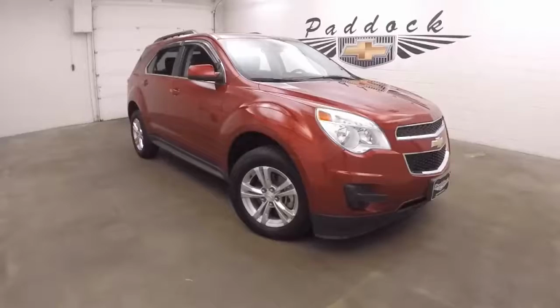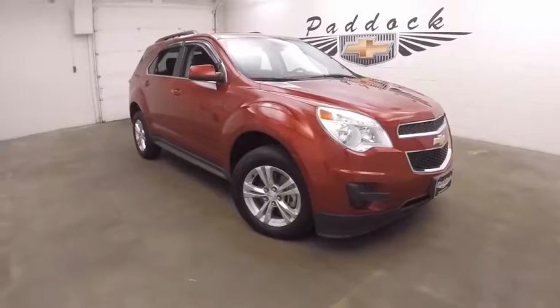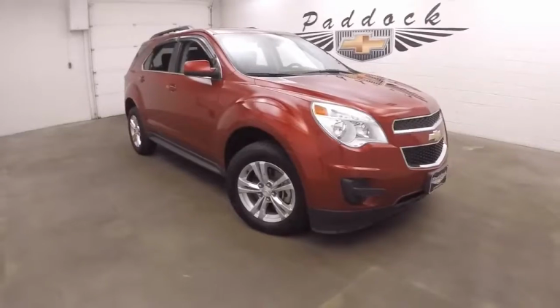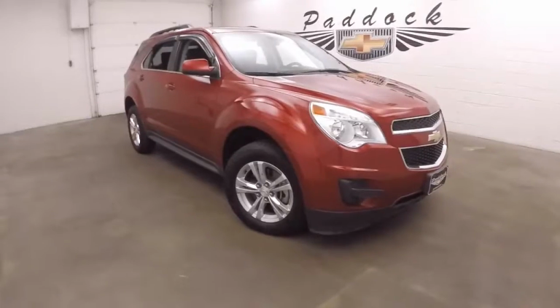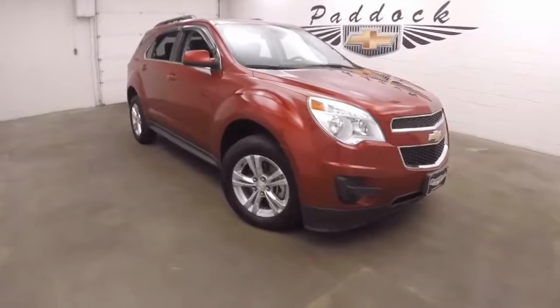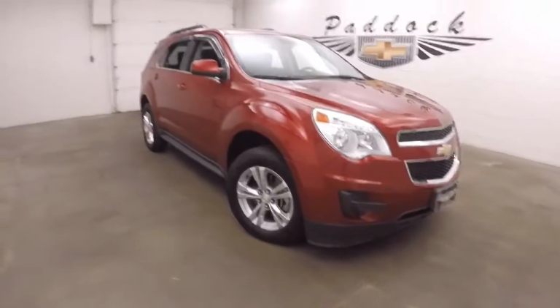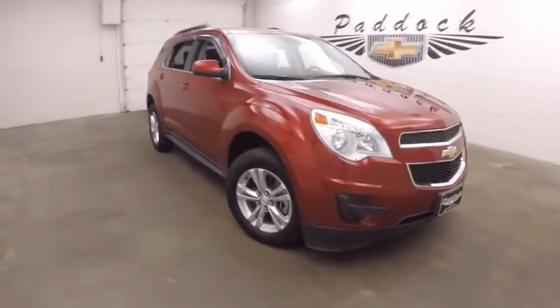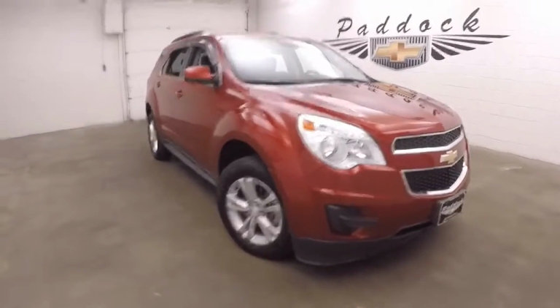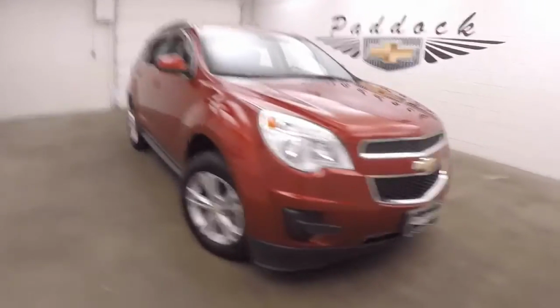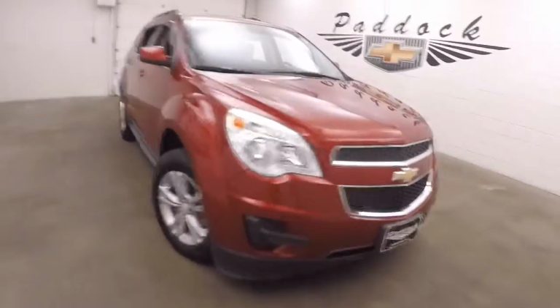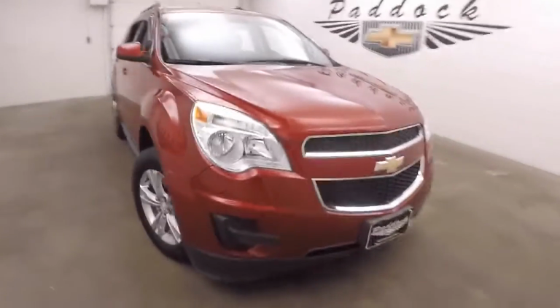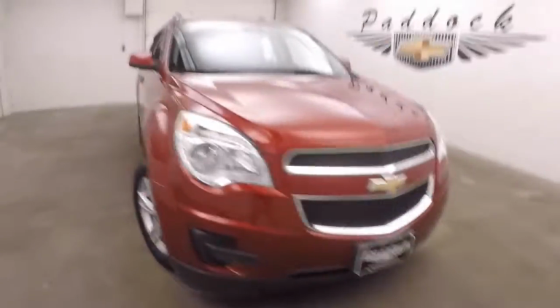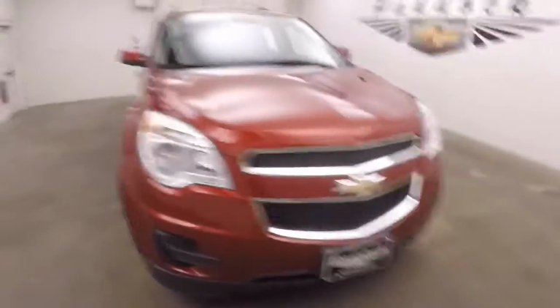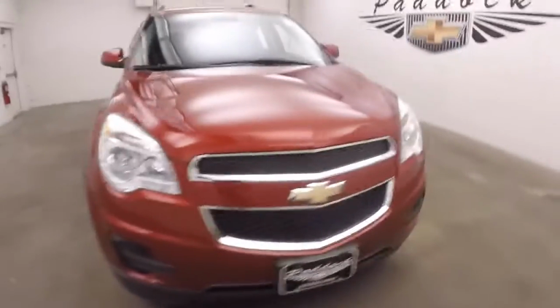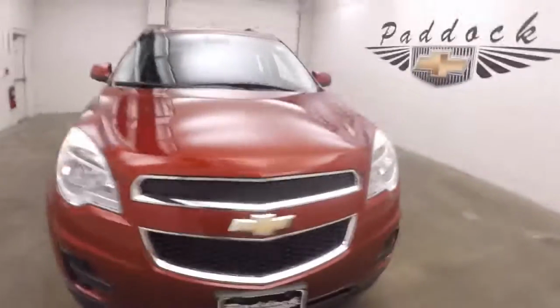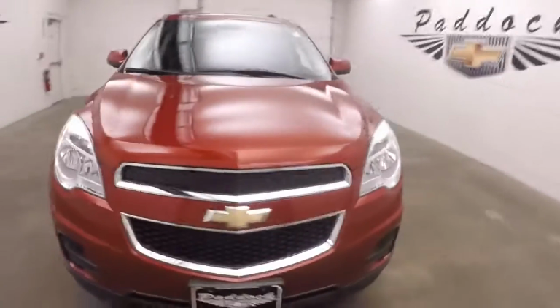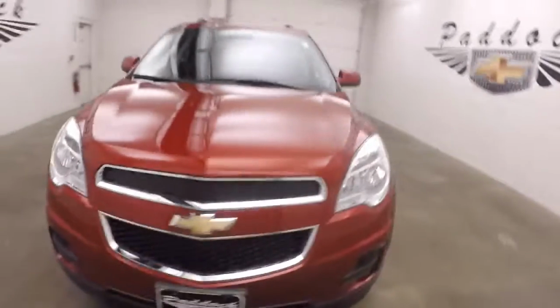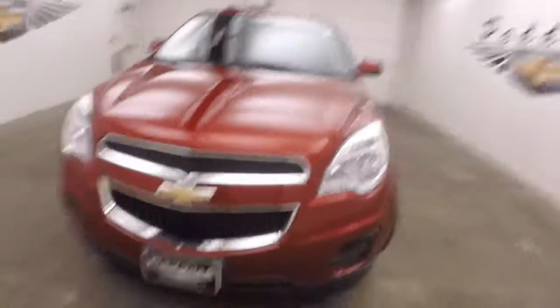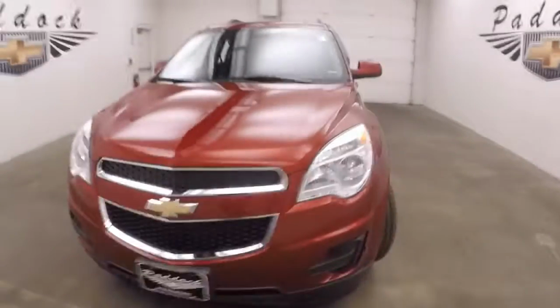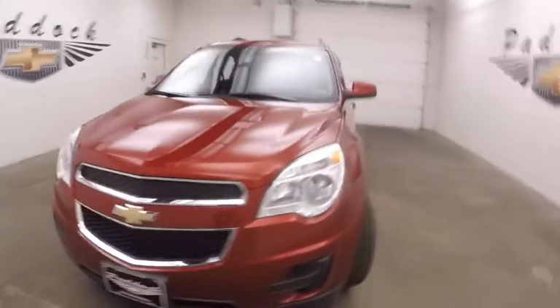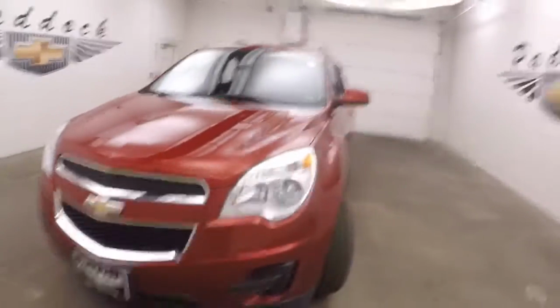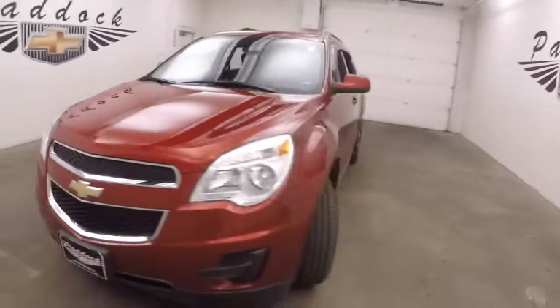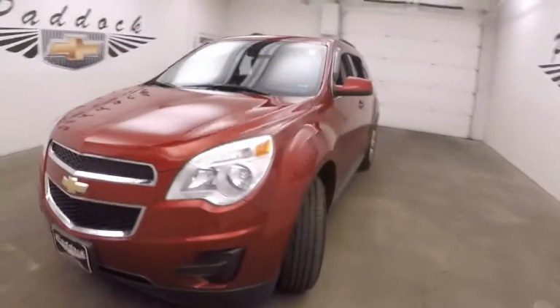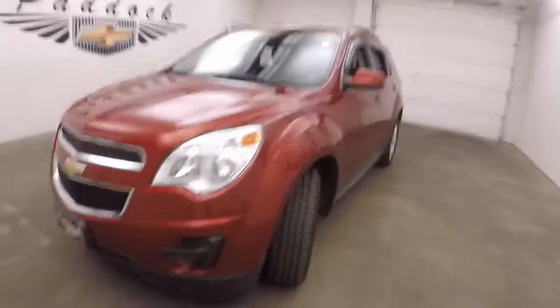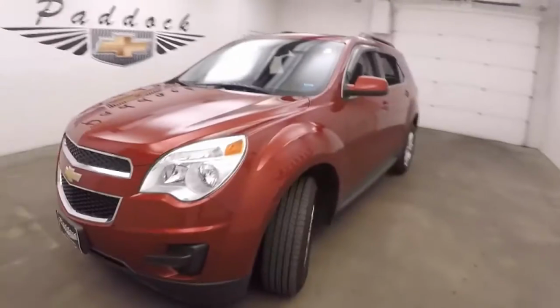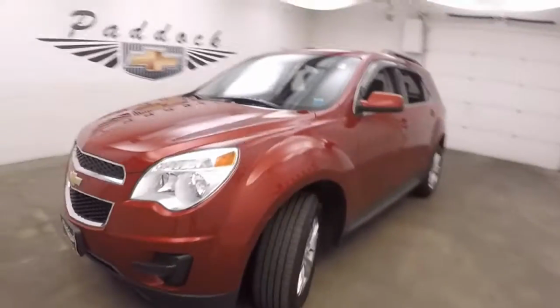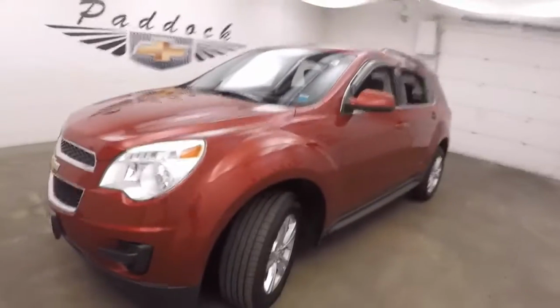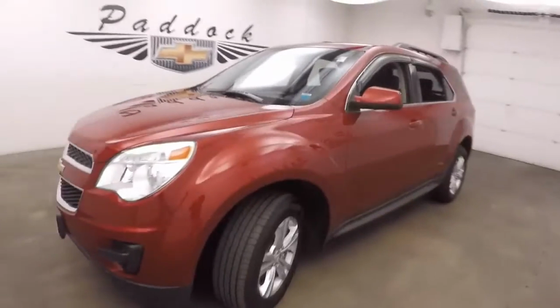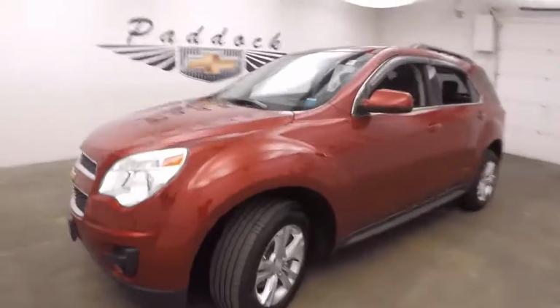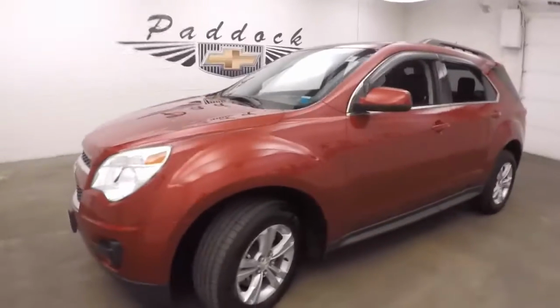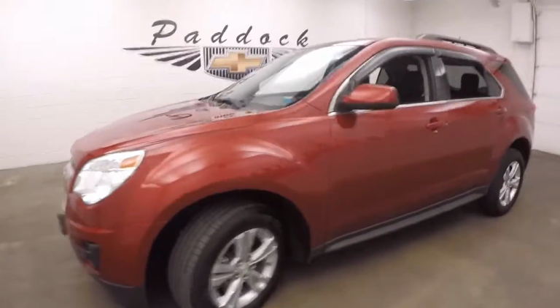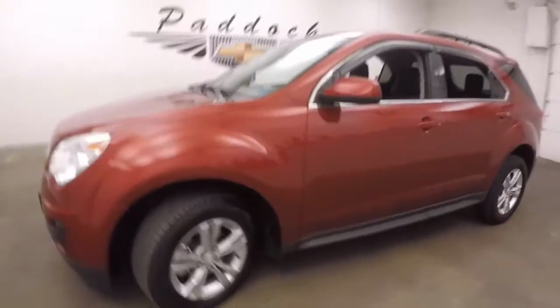It's a 2013 Chevy Equinox. Nice crystal red tint coat, nice alloy wheels, good tires.